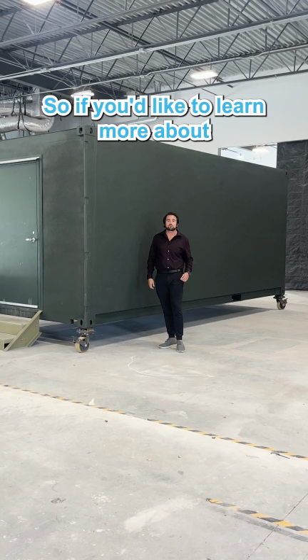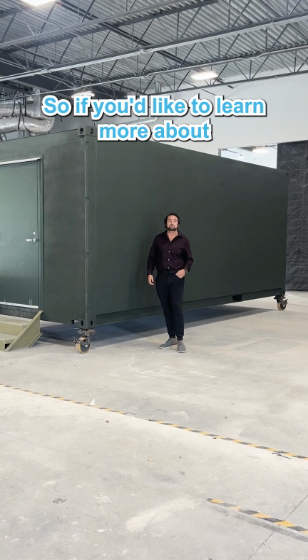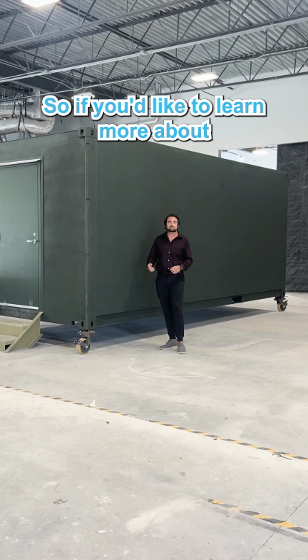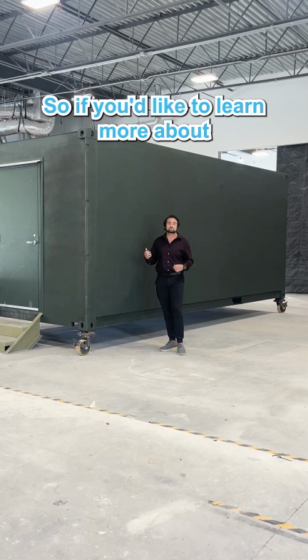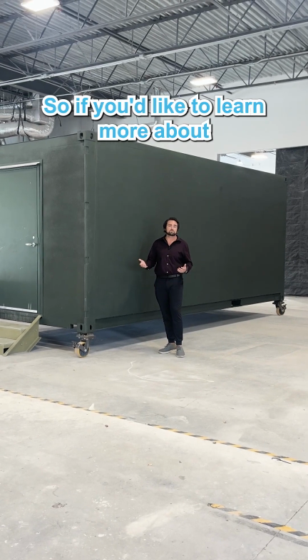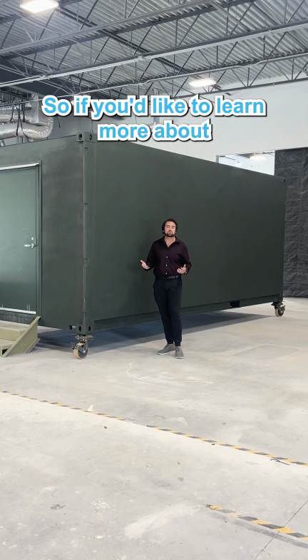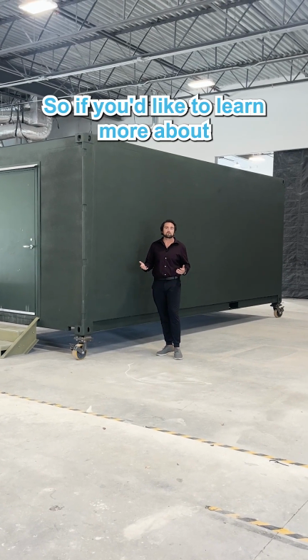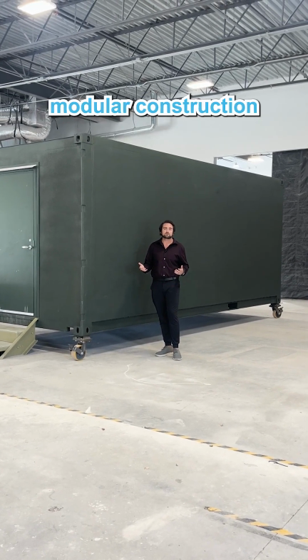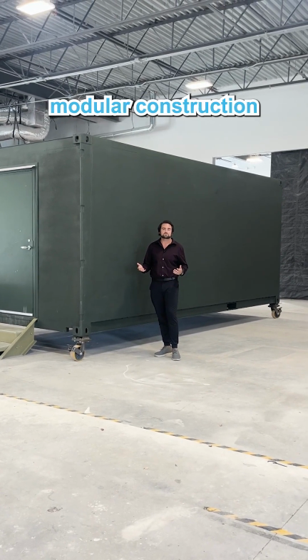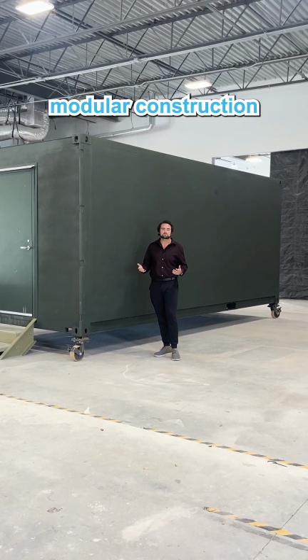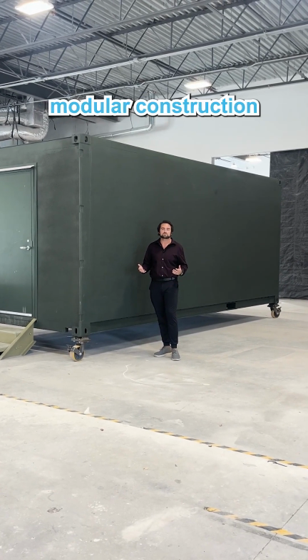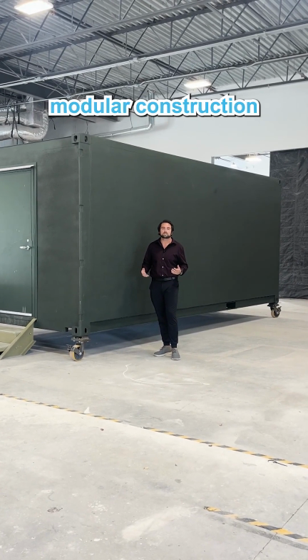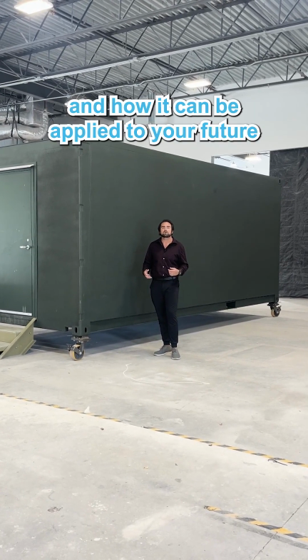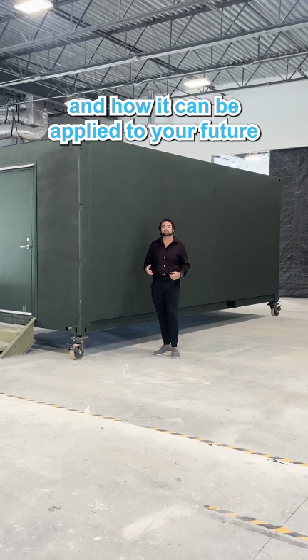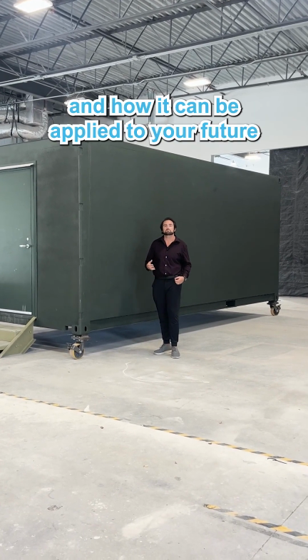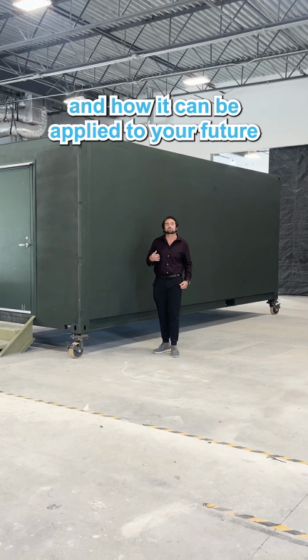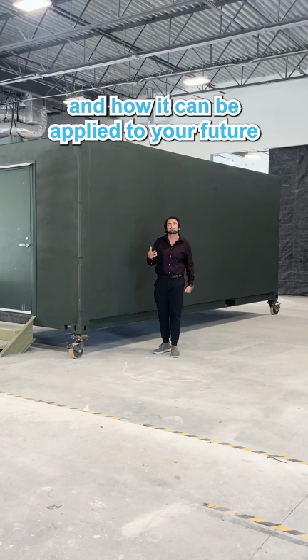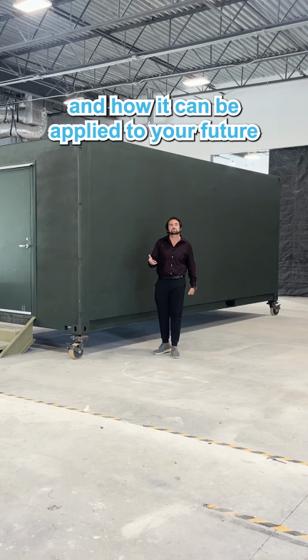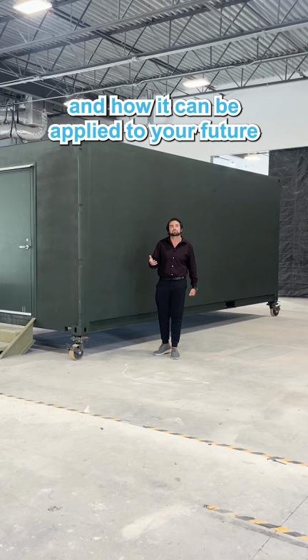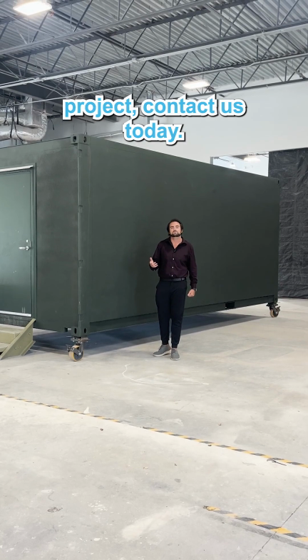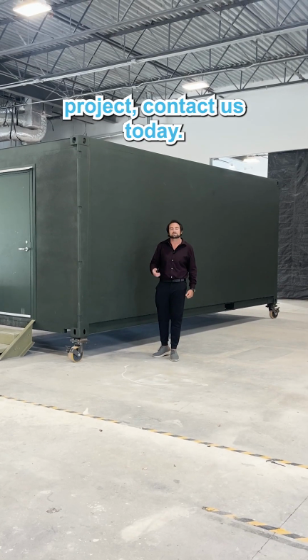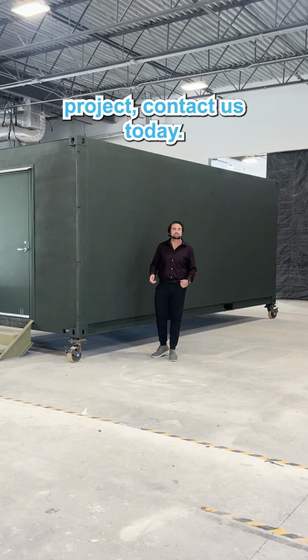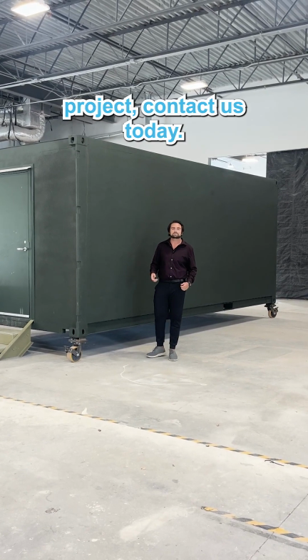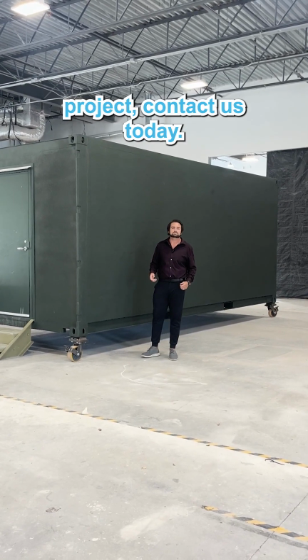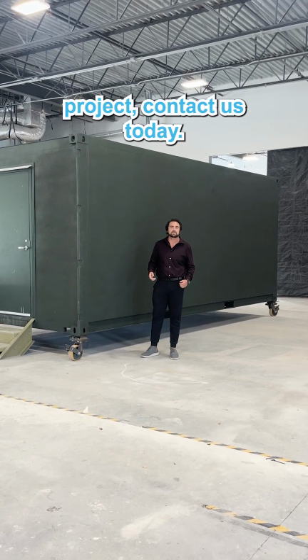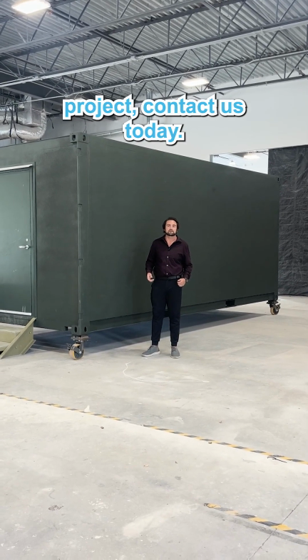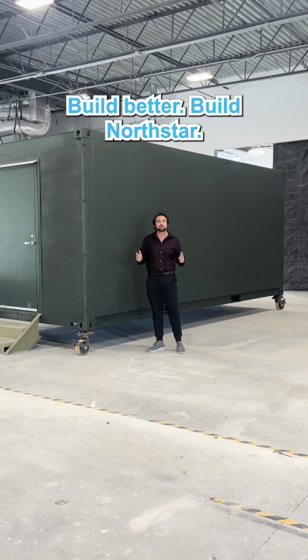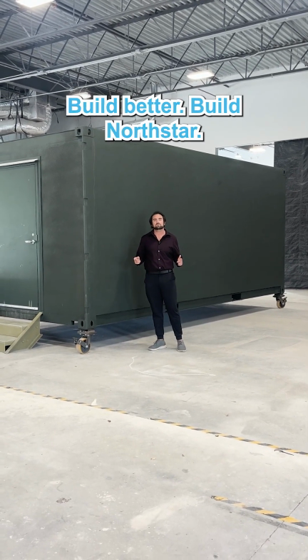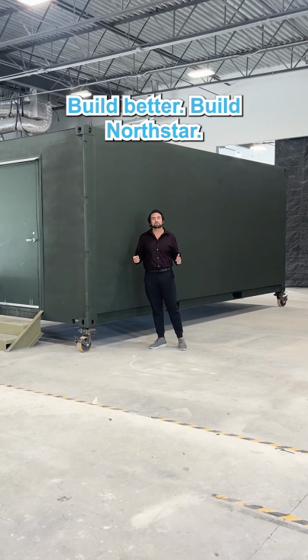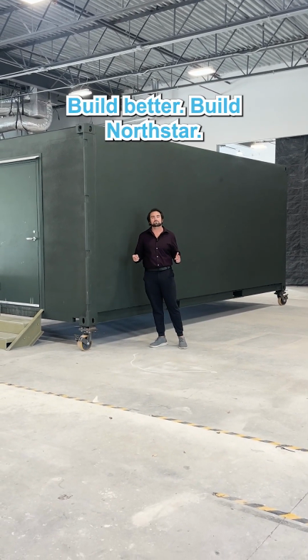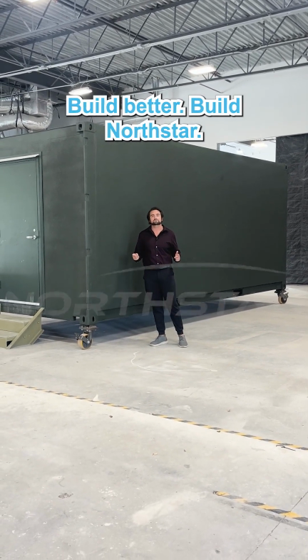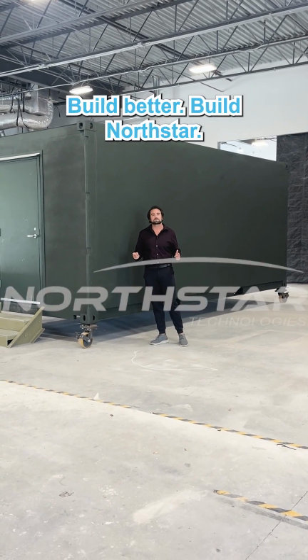If you'd like to learn more about modular construction and how it can be applied to your future project, contact us today. Build better, build Northstar.